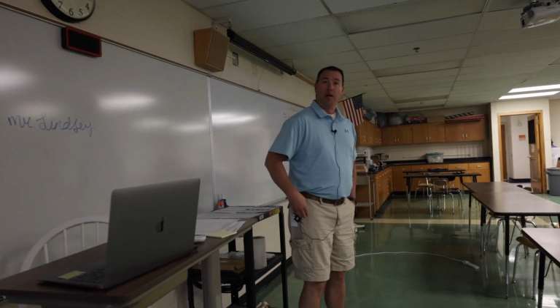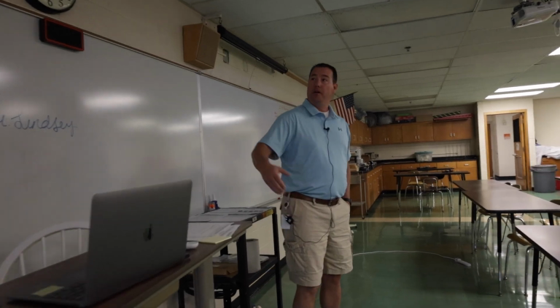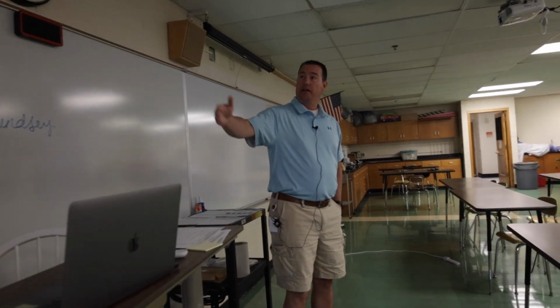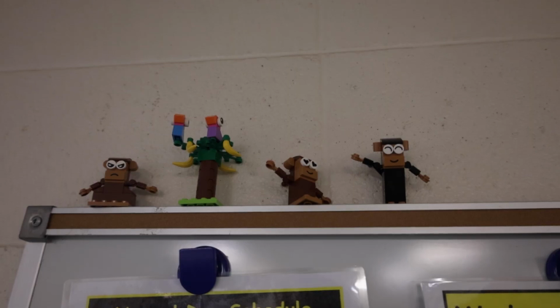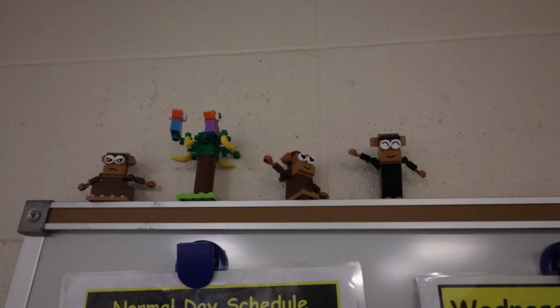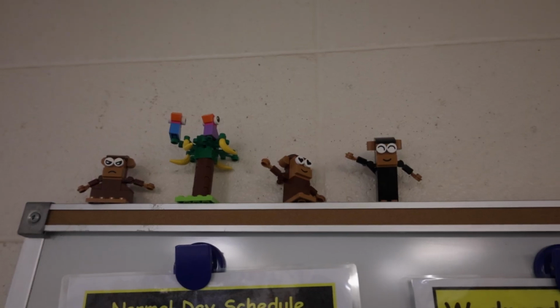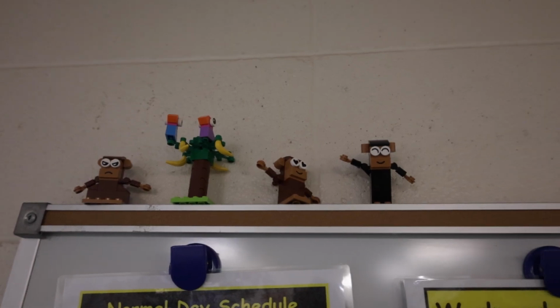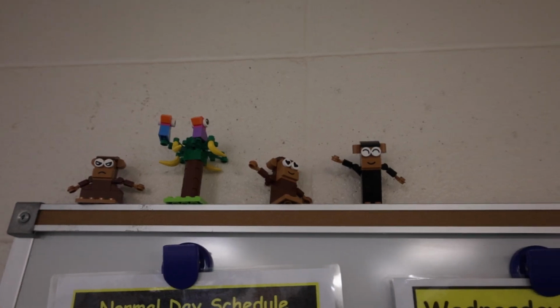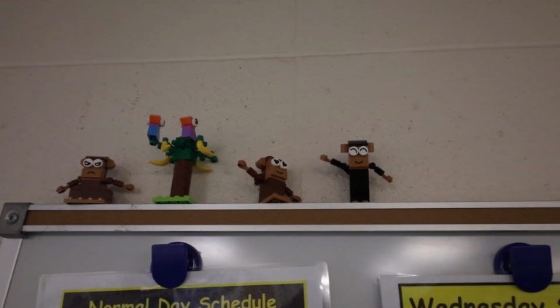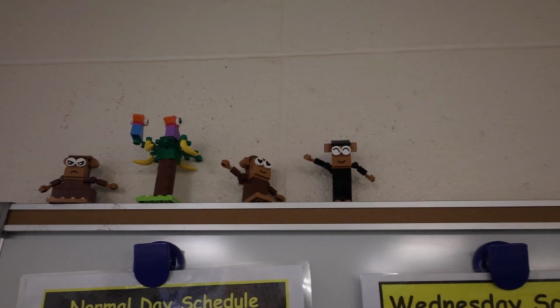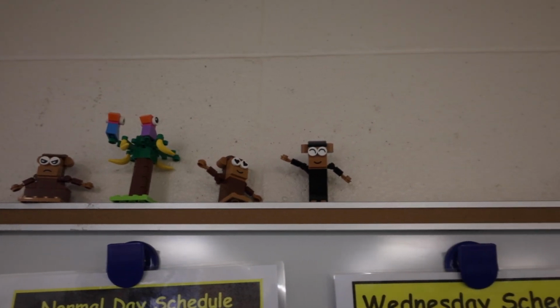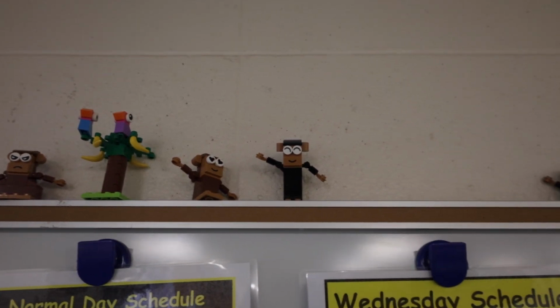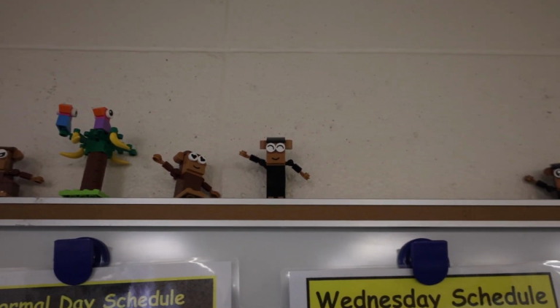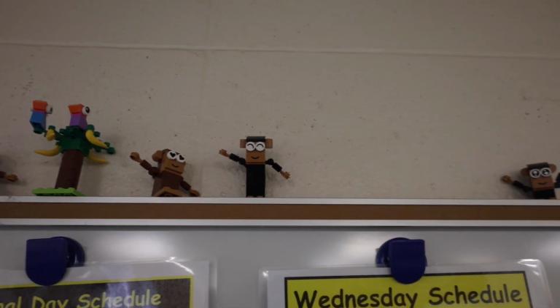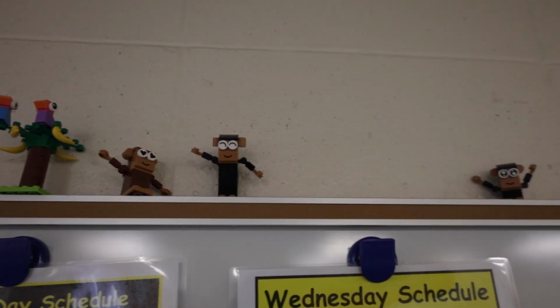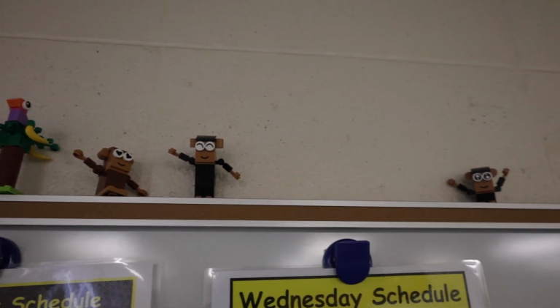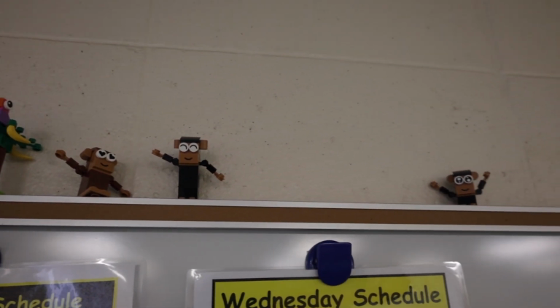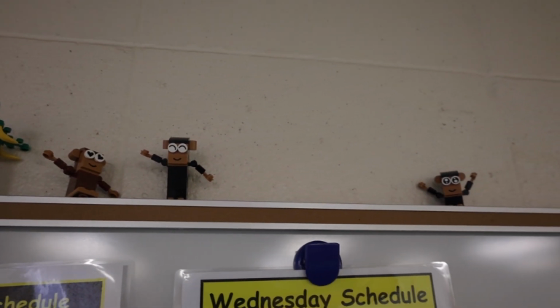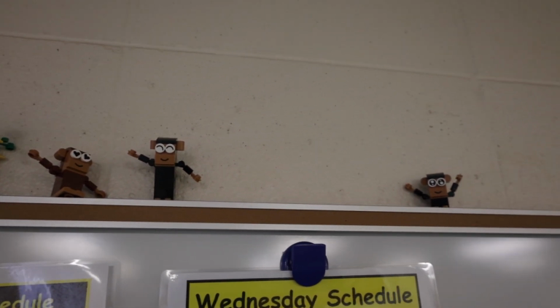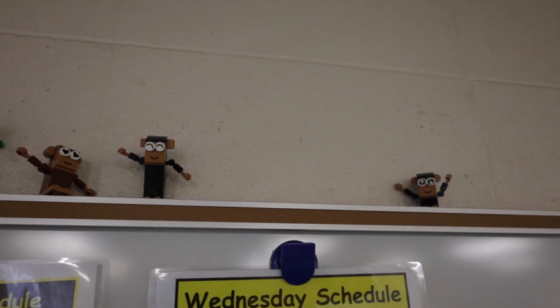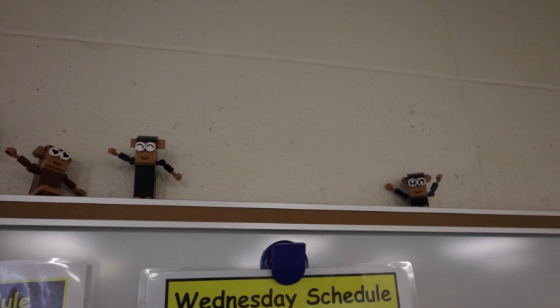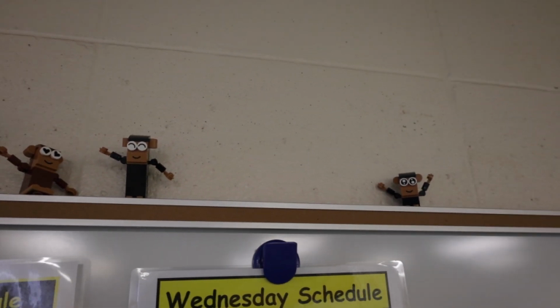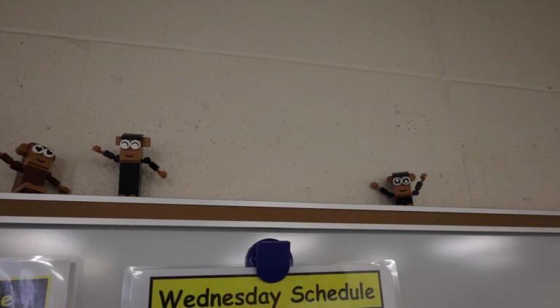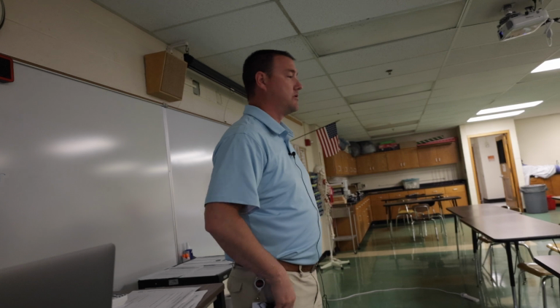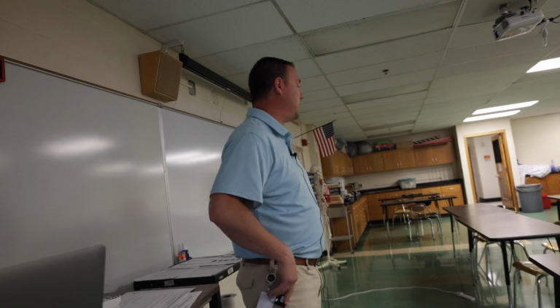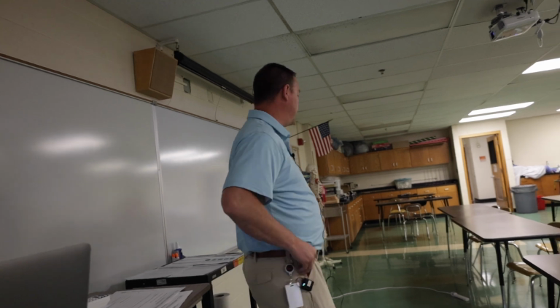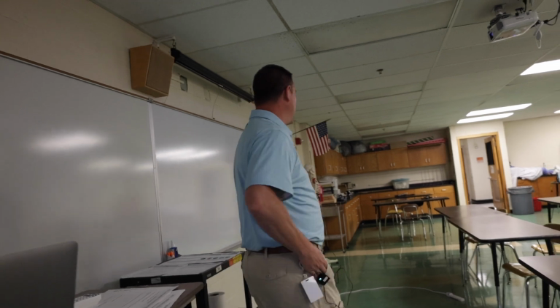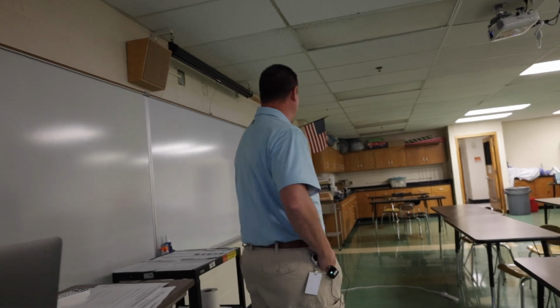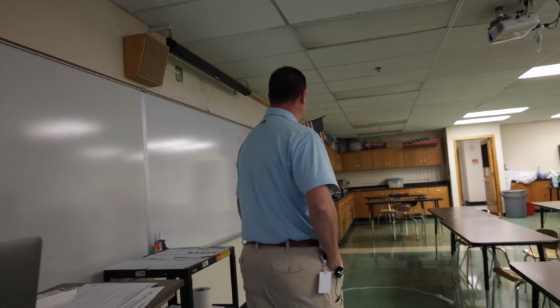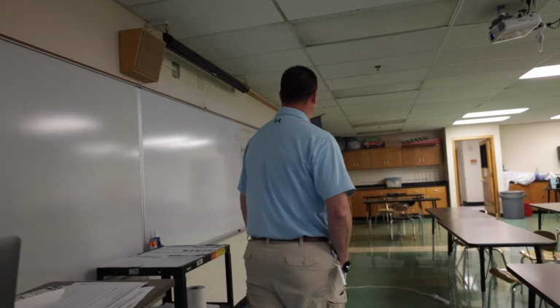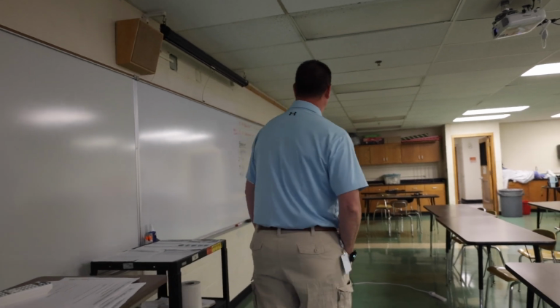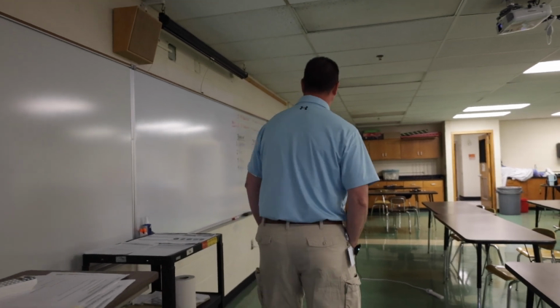My monkeys — don't forget my monkeys up top here. There's the resident animals of the class.